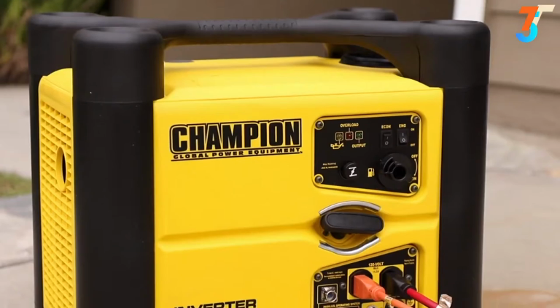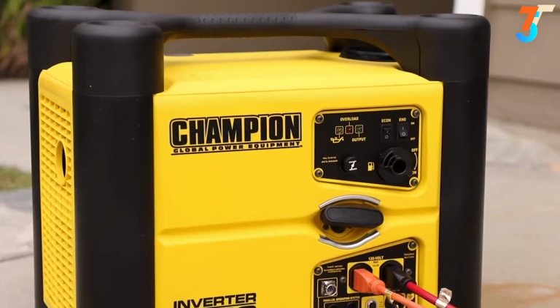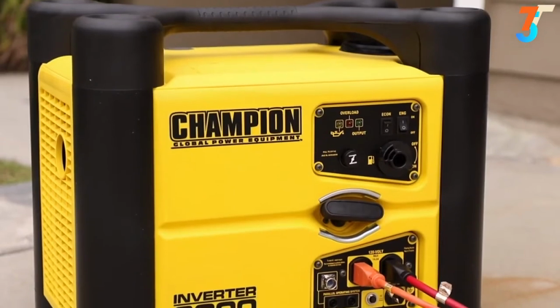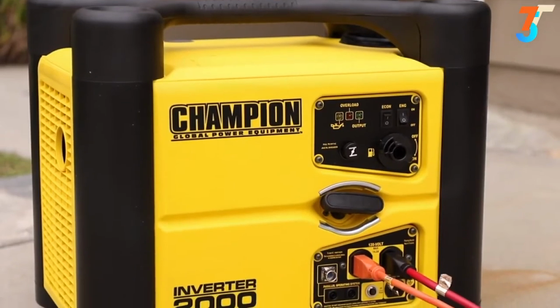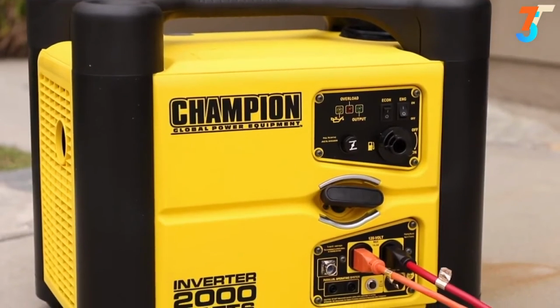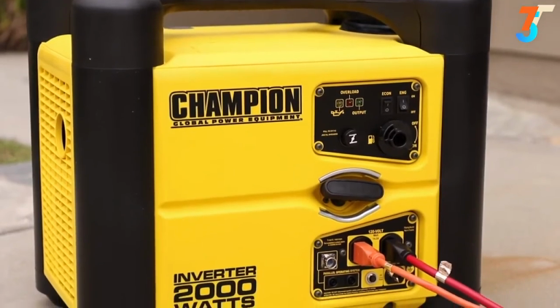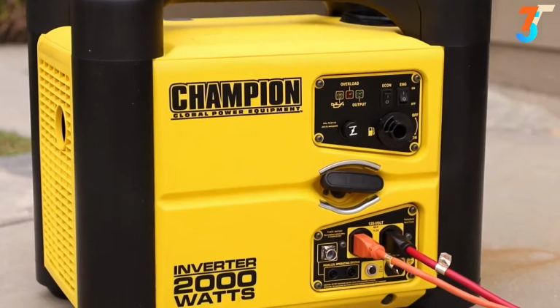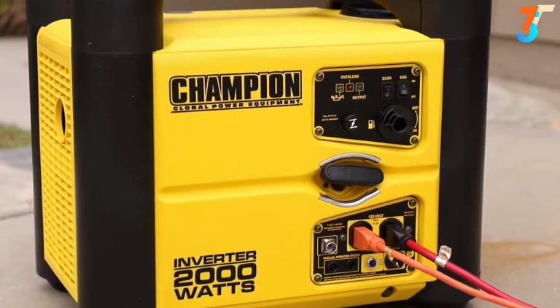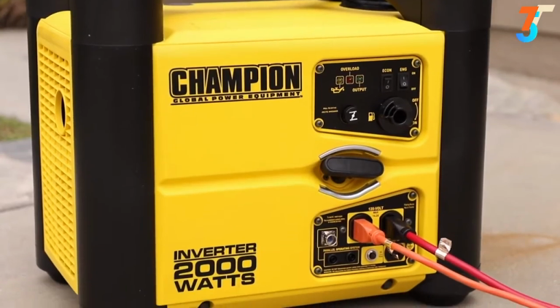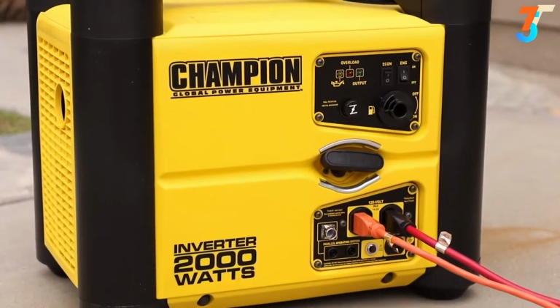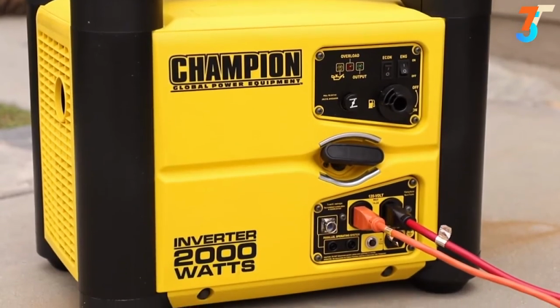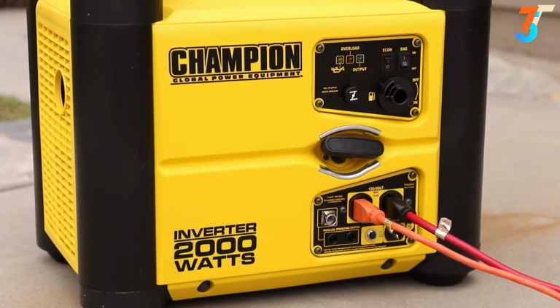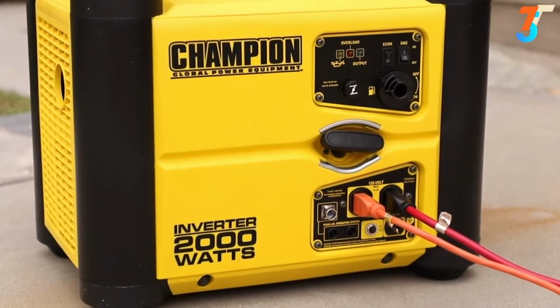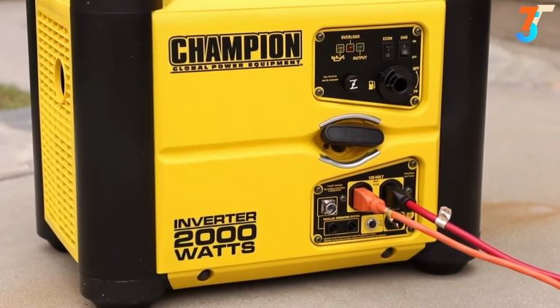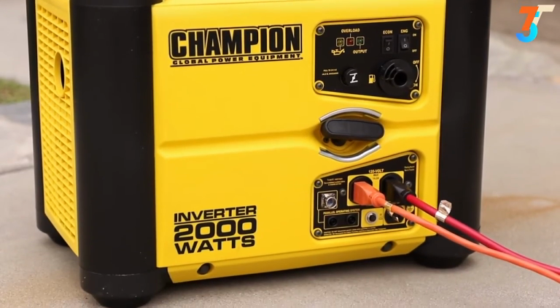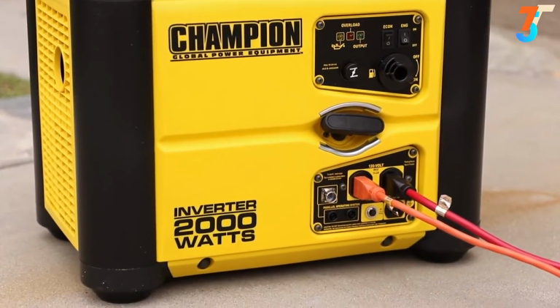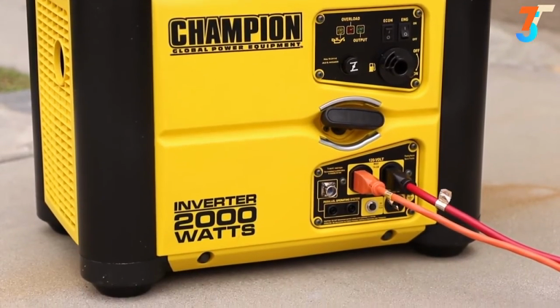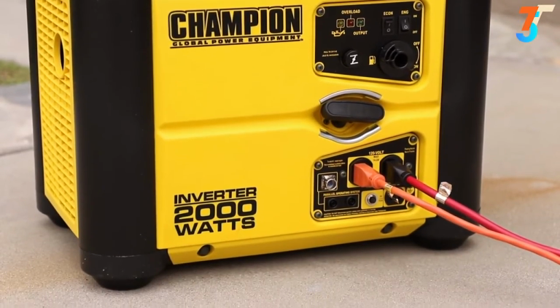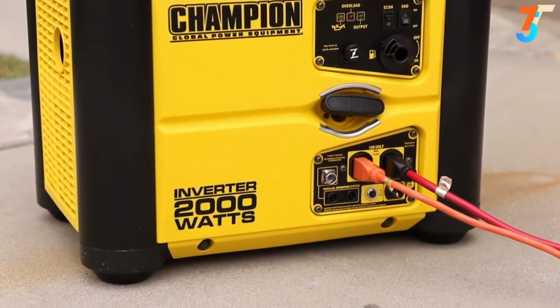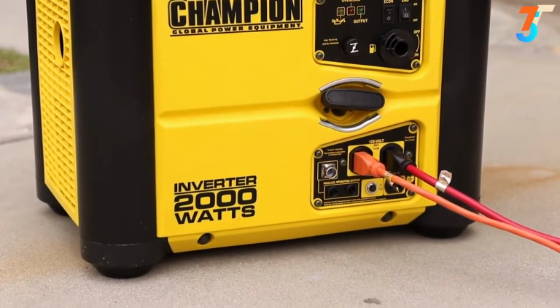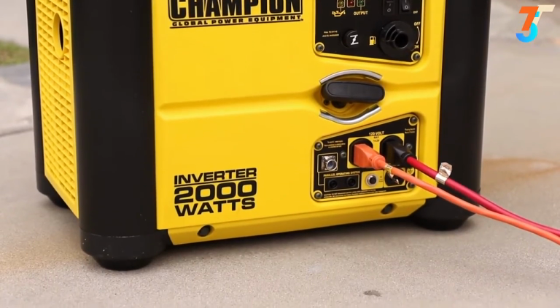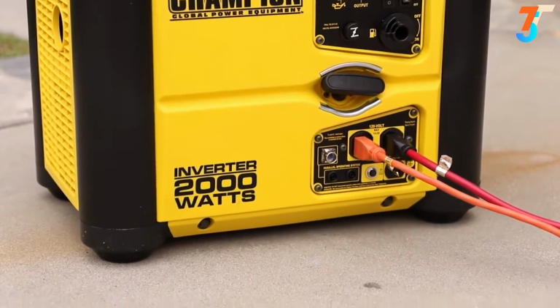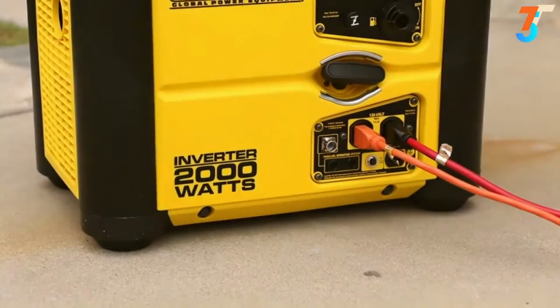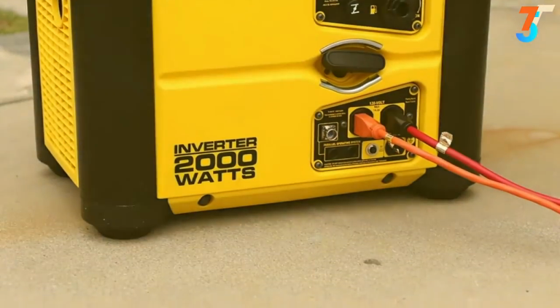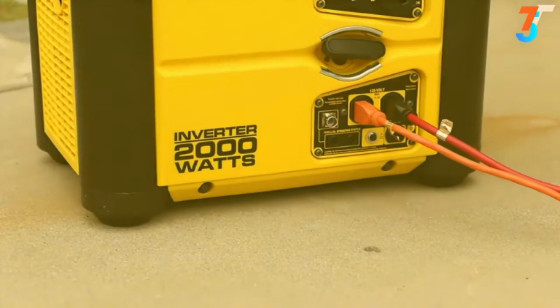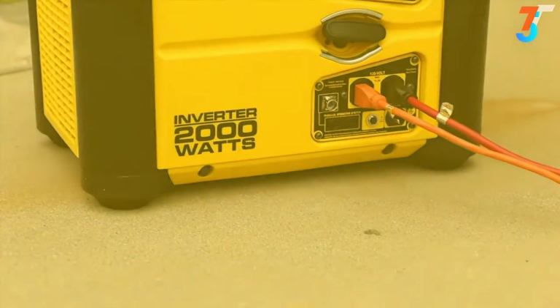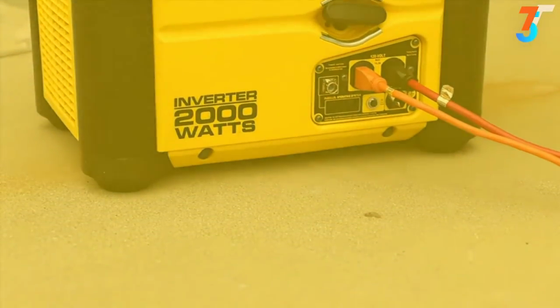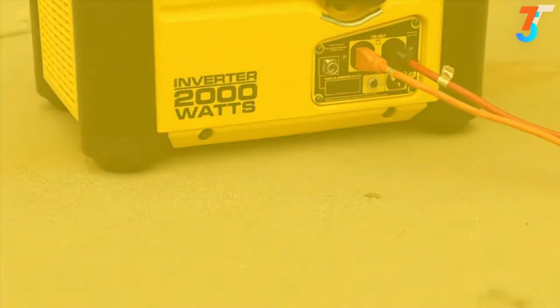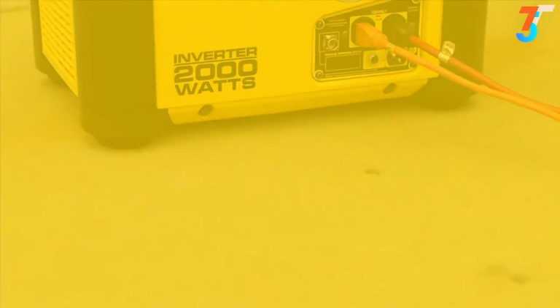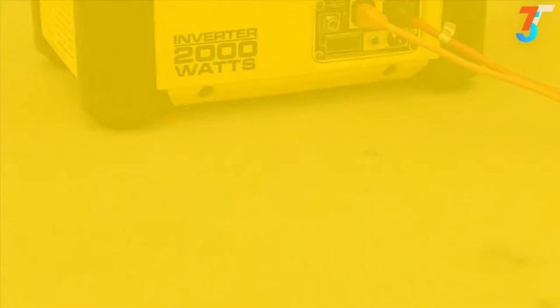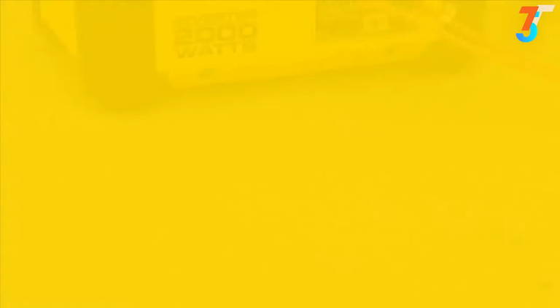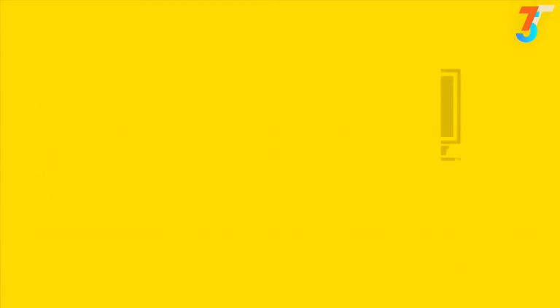Champion's 2000 Watt Inverter — your perfect choice for quiet, clean, portable power.